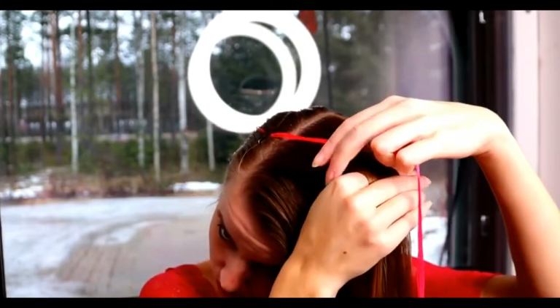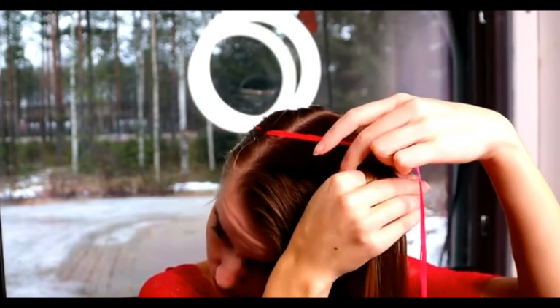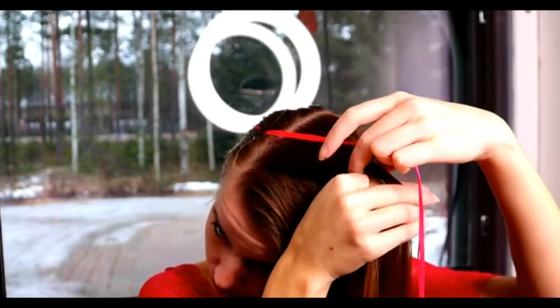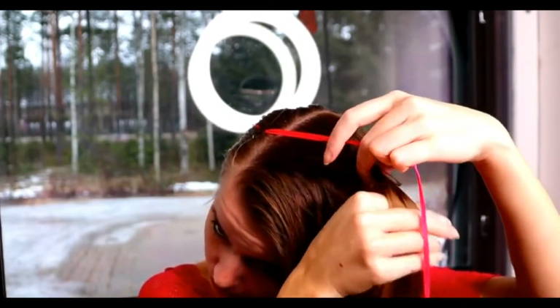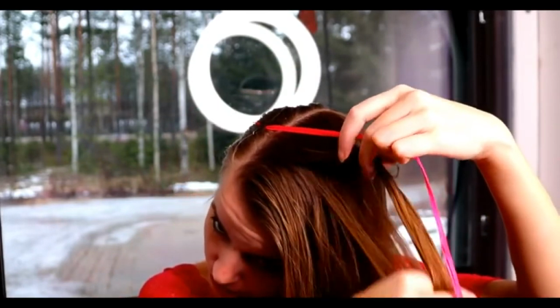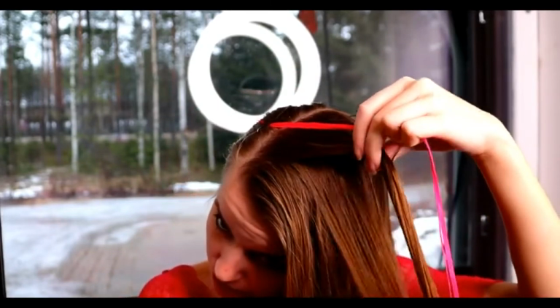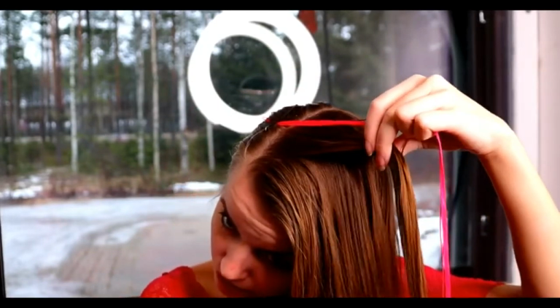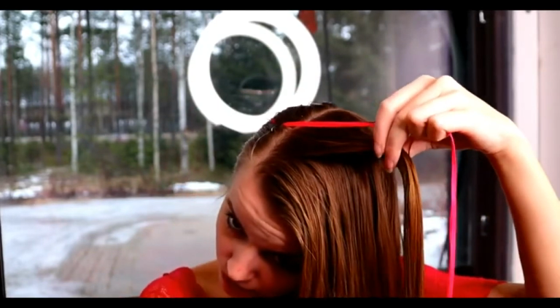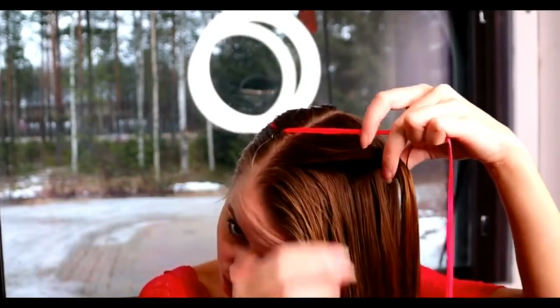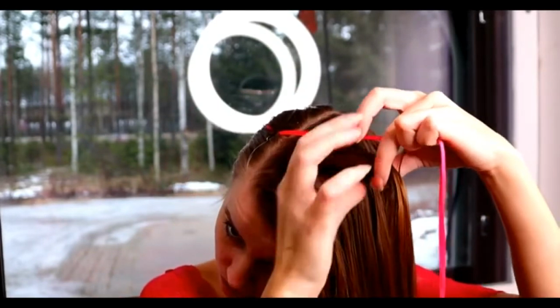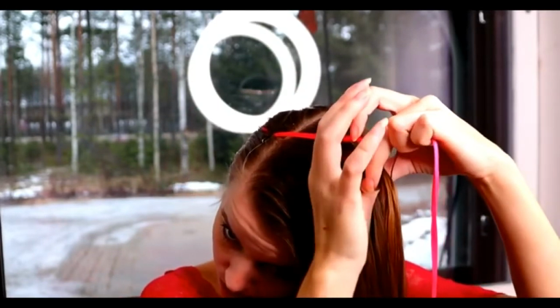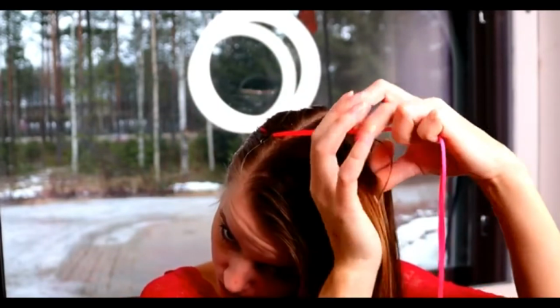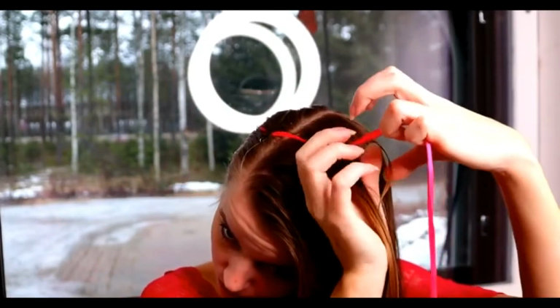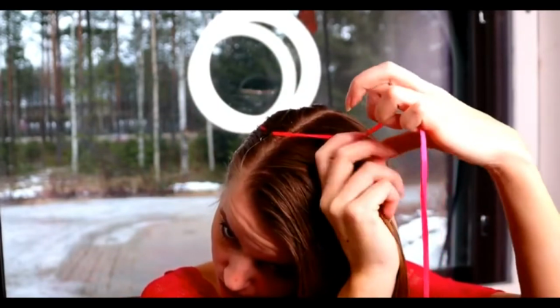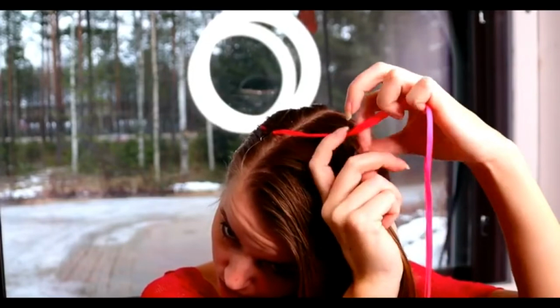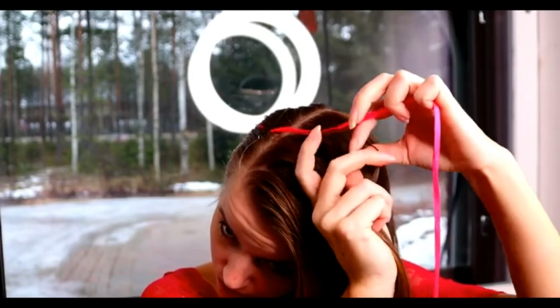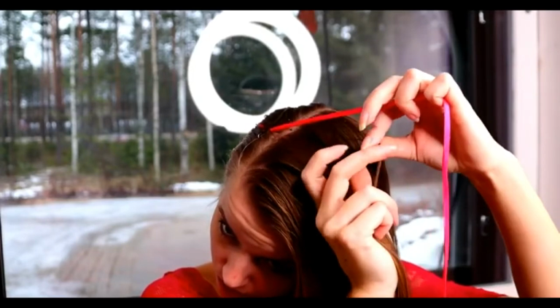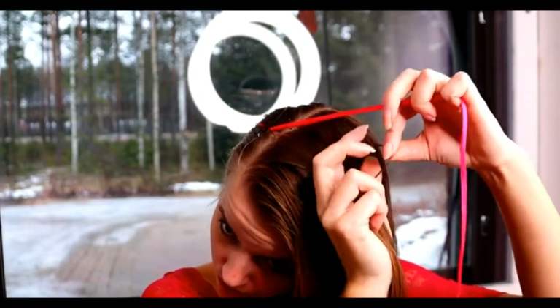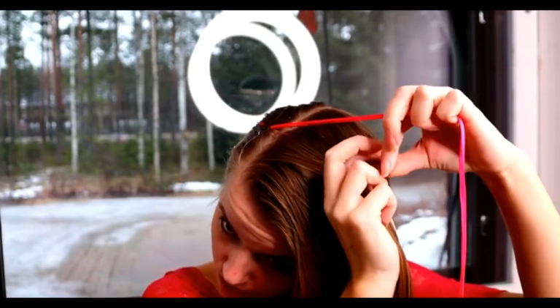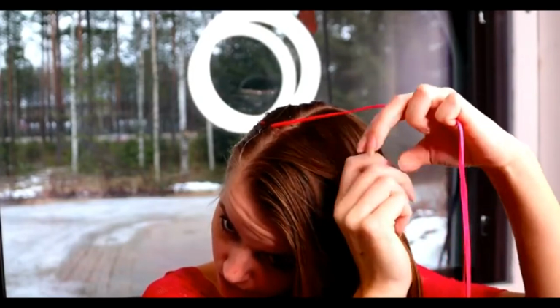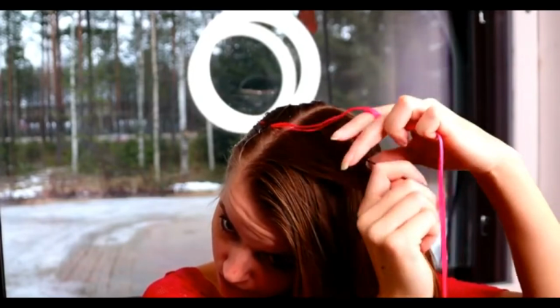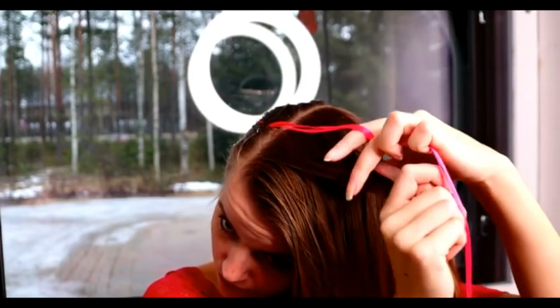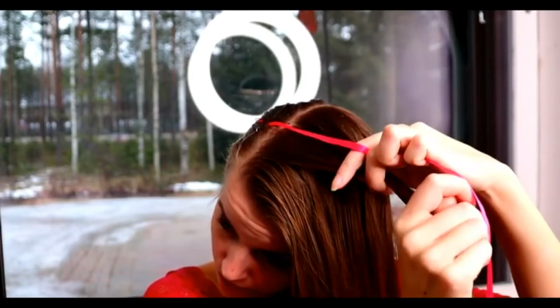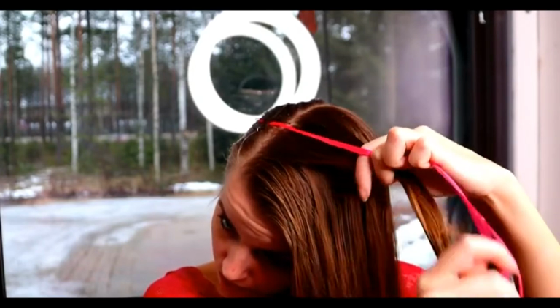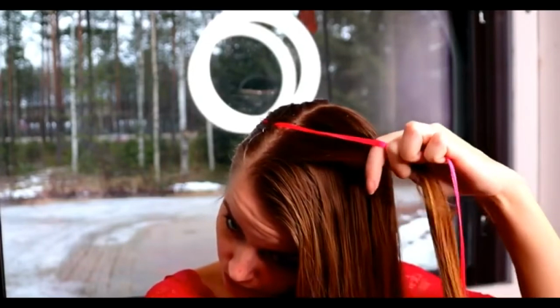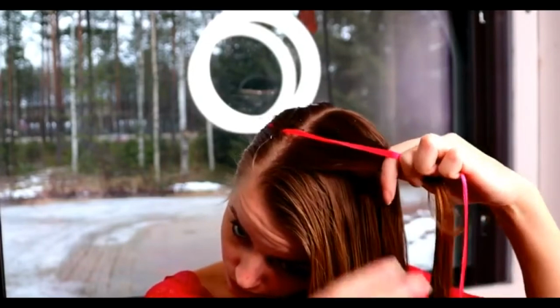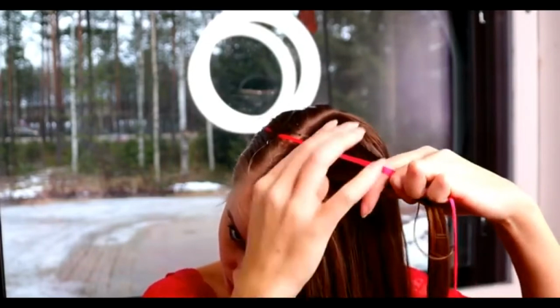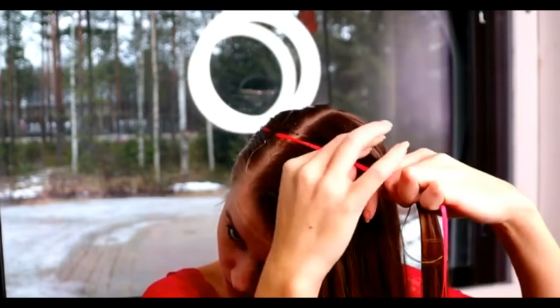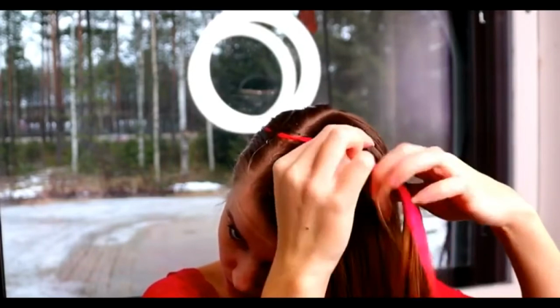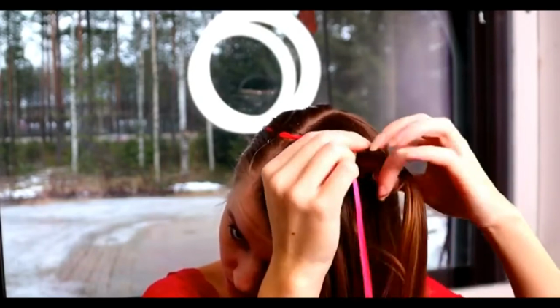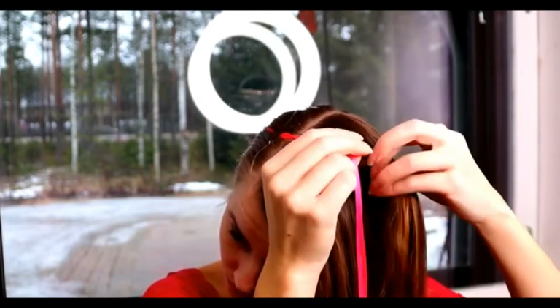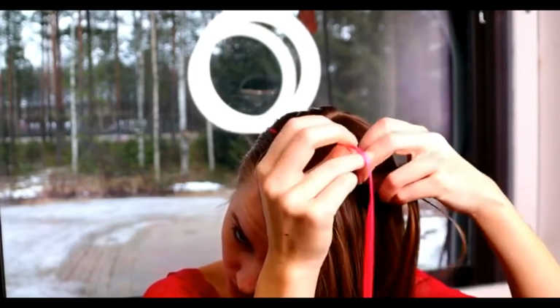Next I take some hair under these ribbons. And then I separate this hair strand into 5 equal pieces.